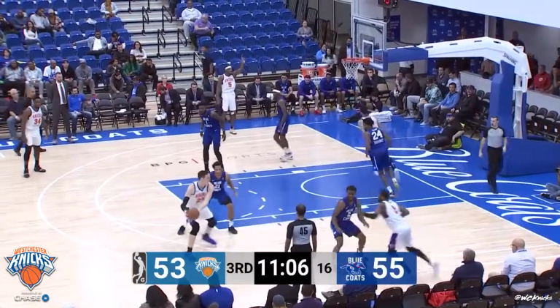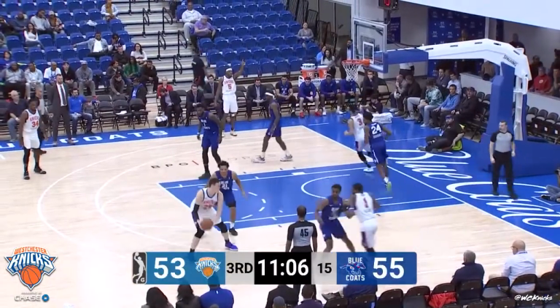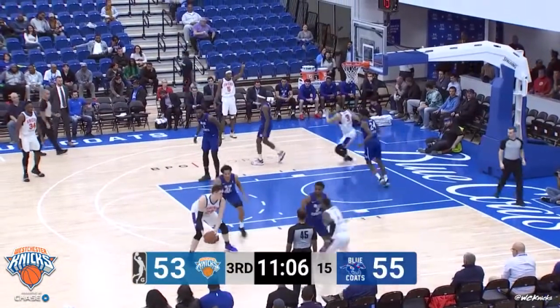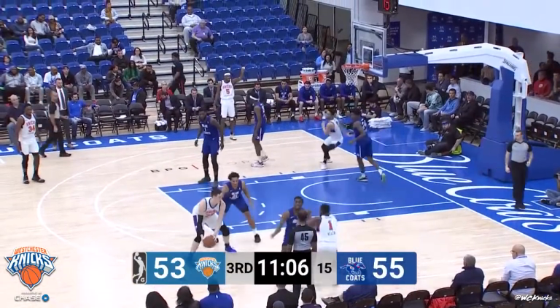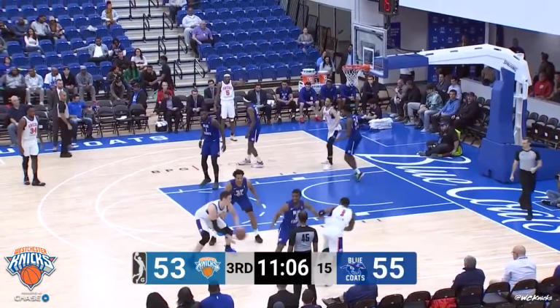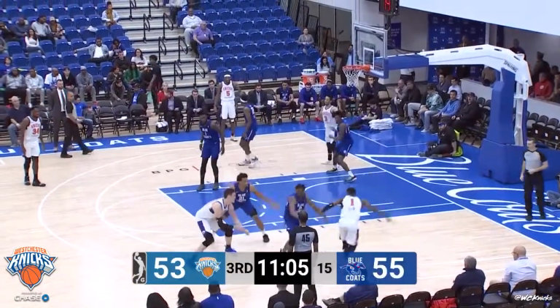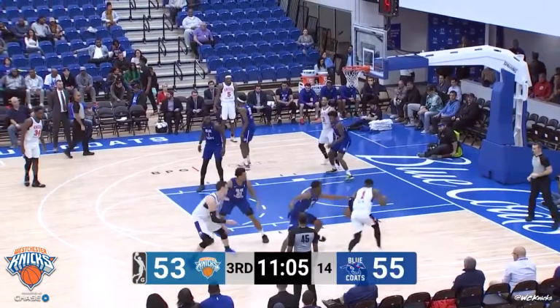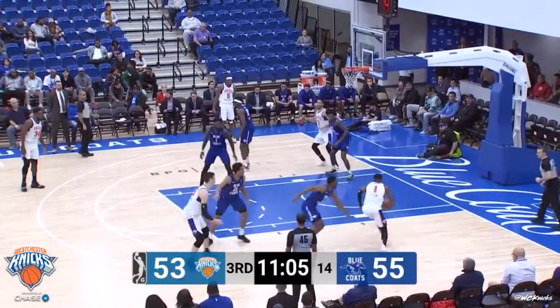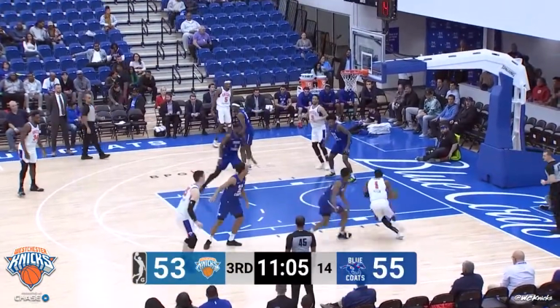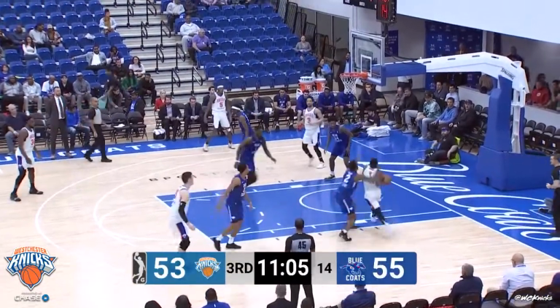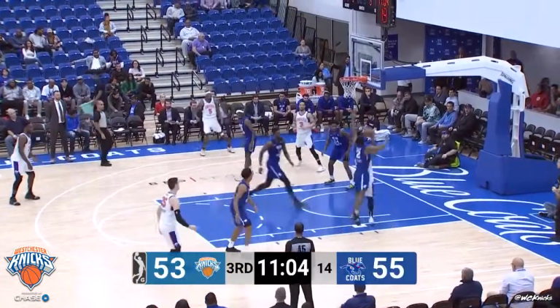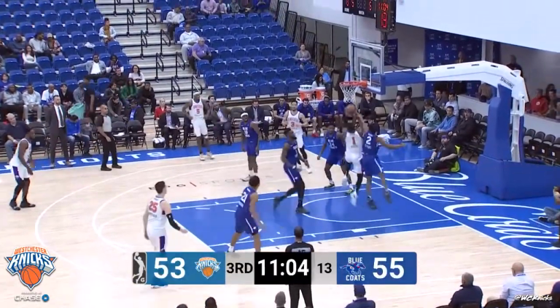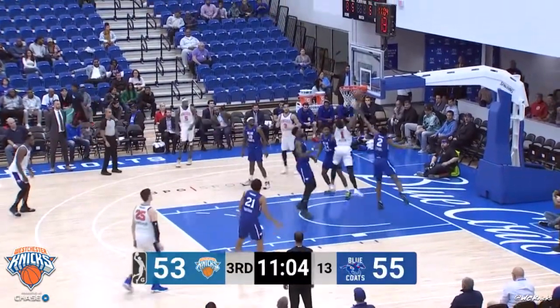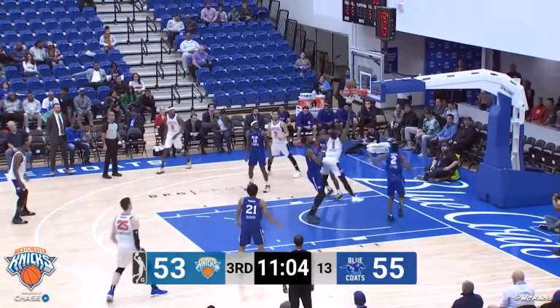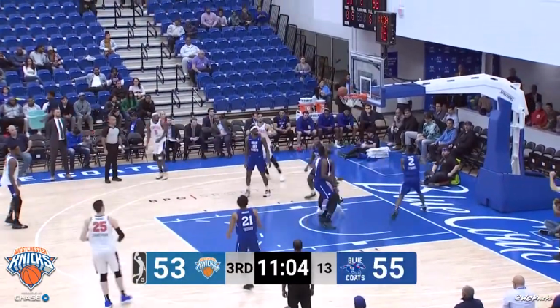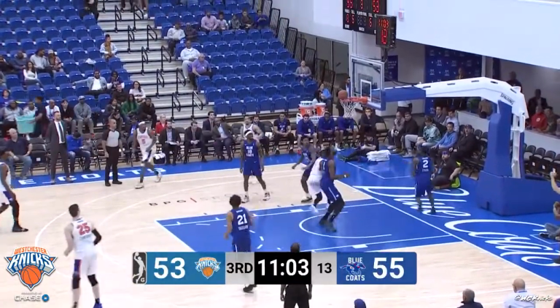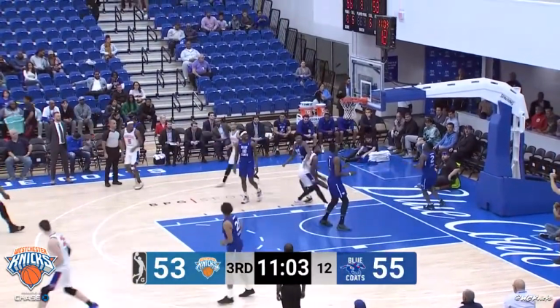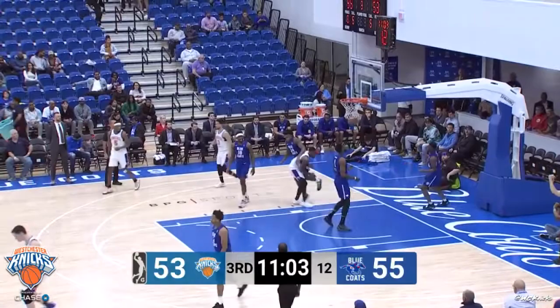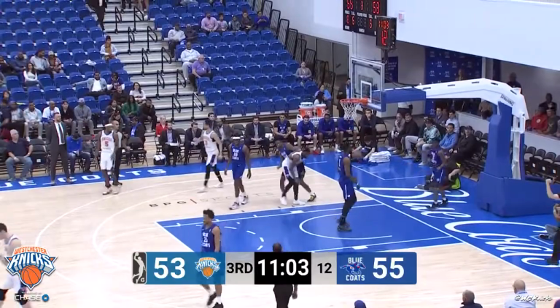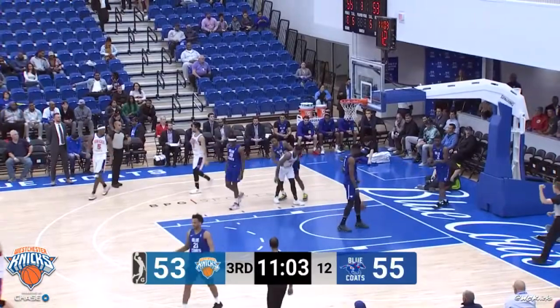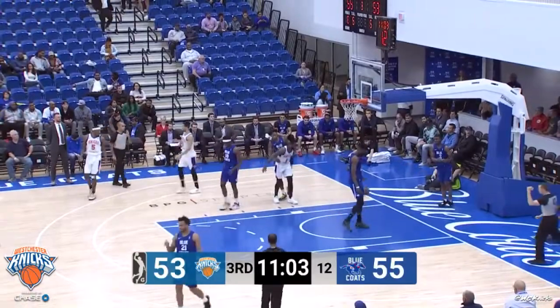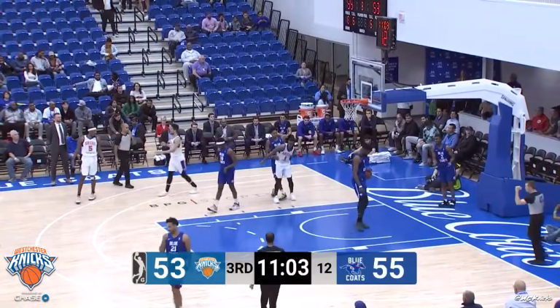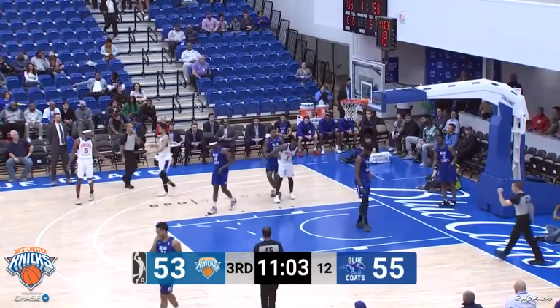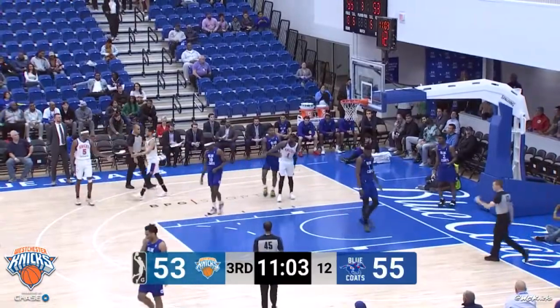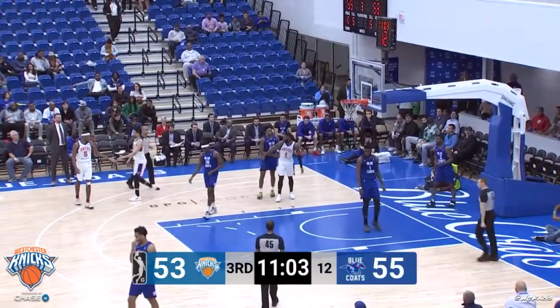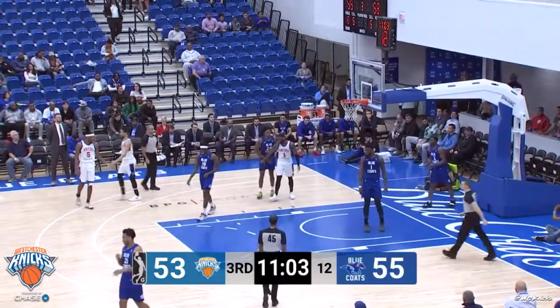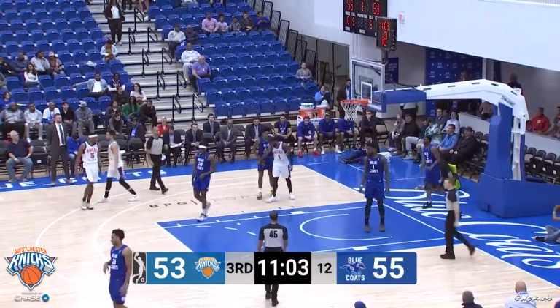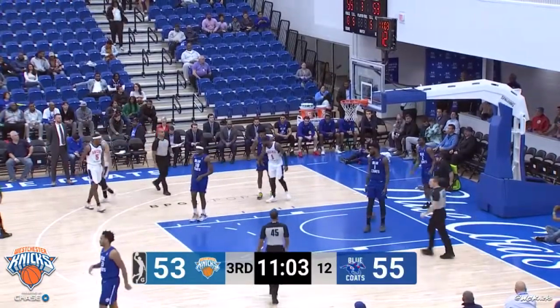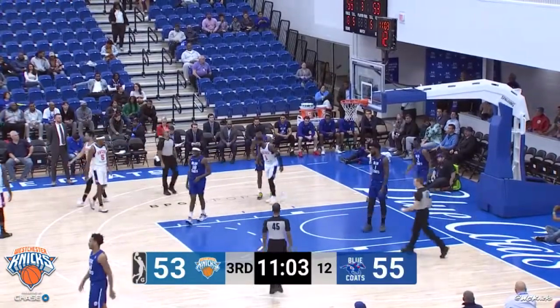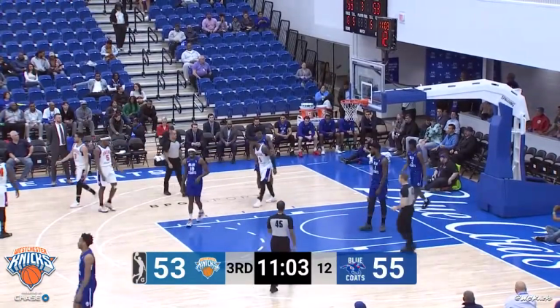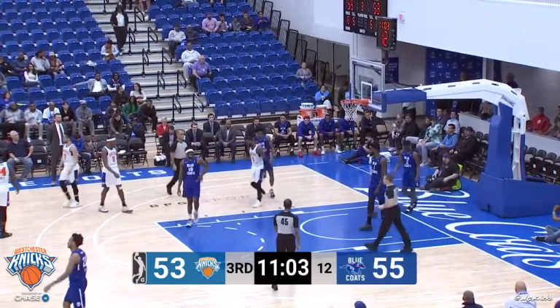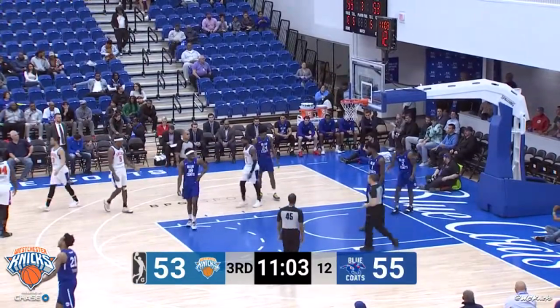Milton six of ten from the field, two of four from beyond the arc, plus the foul for Kadeem Allen.